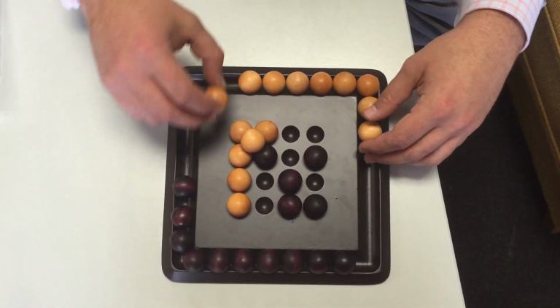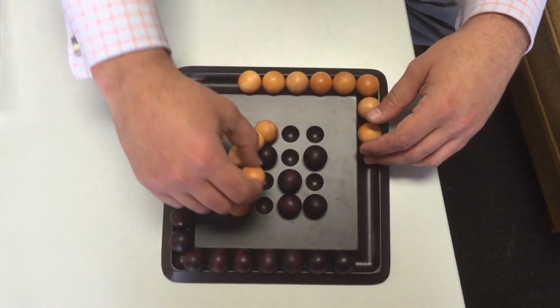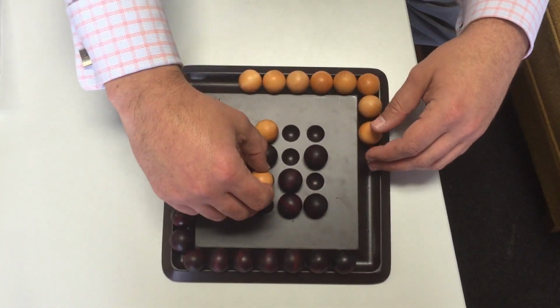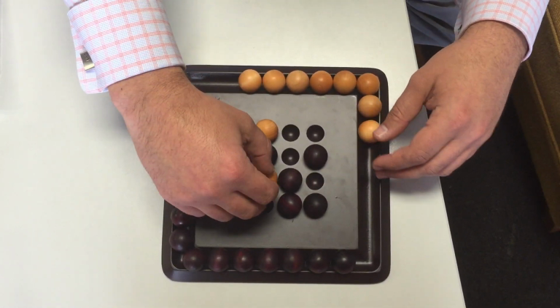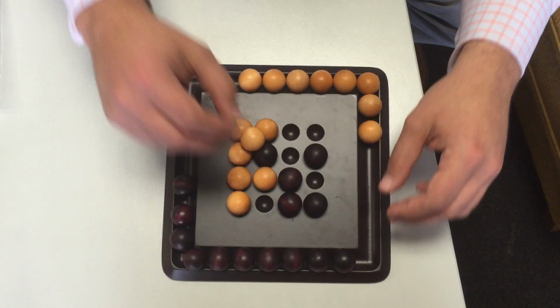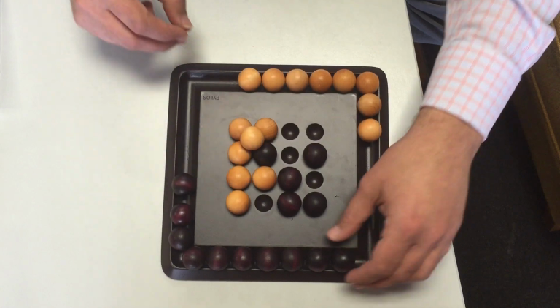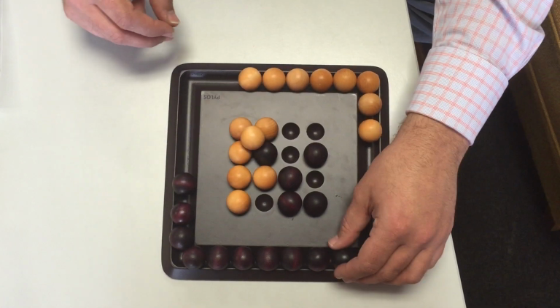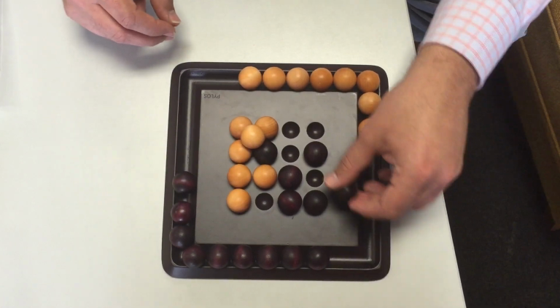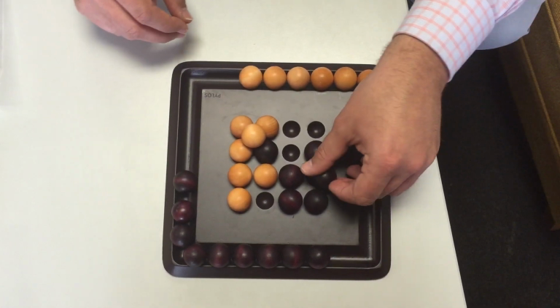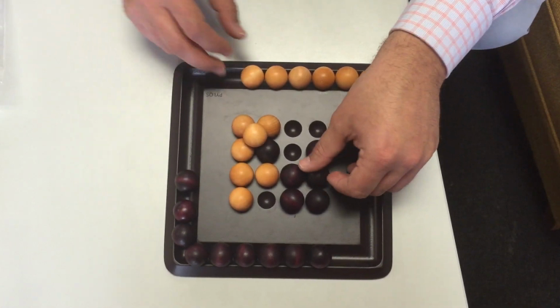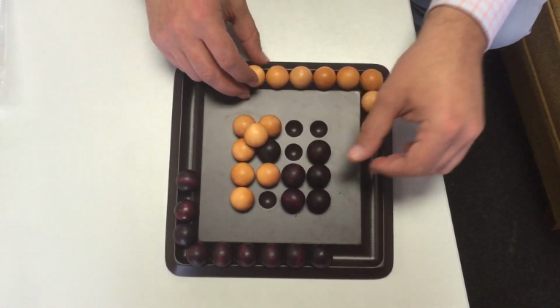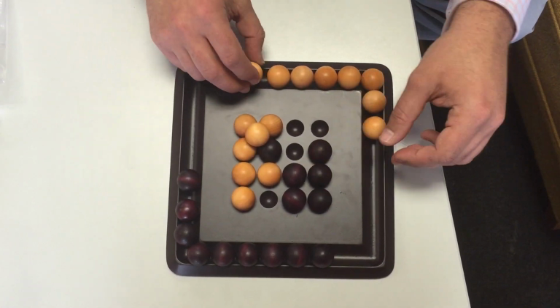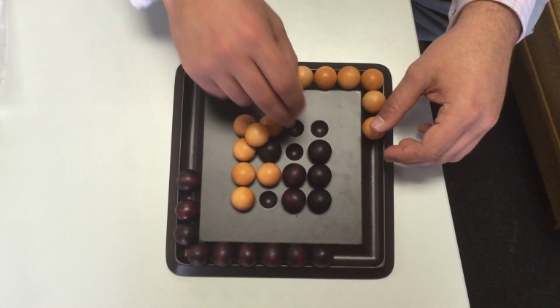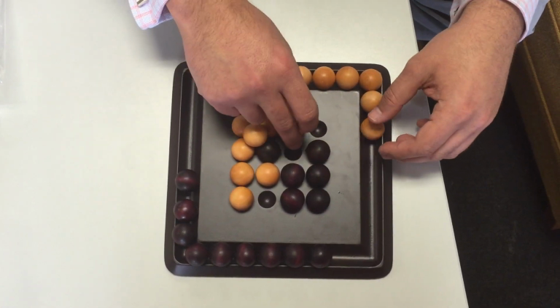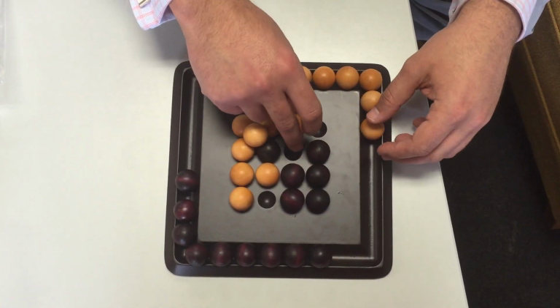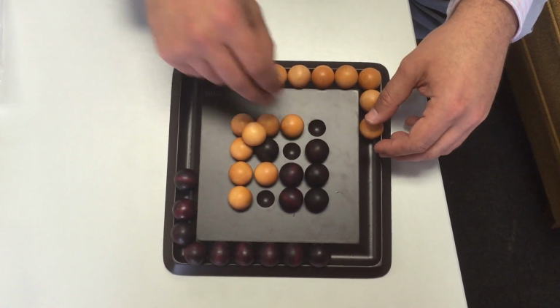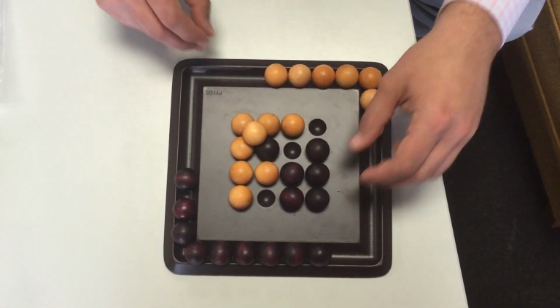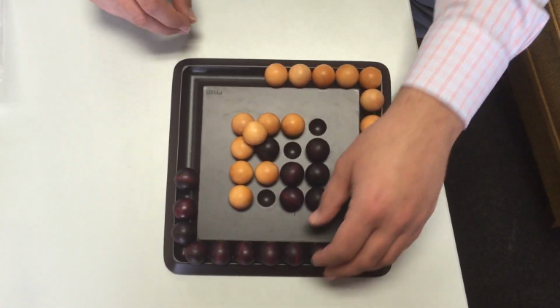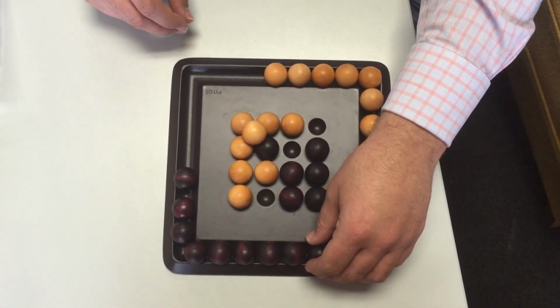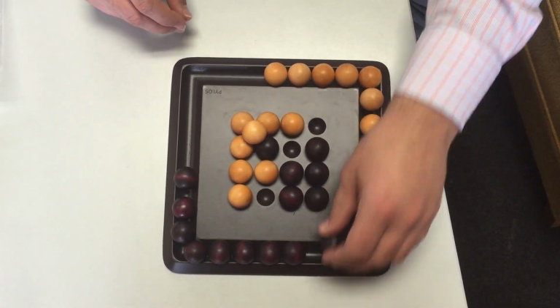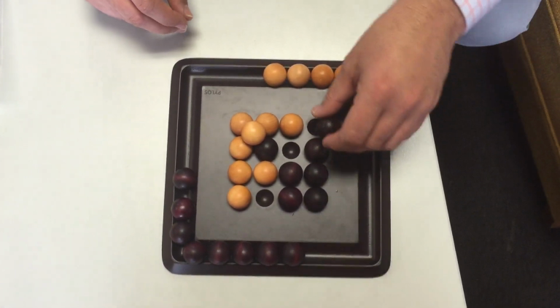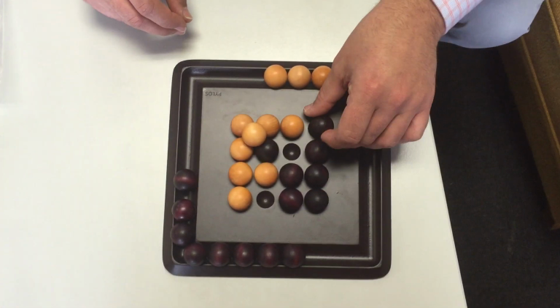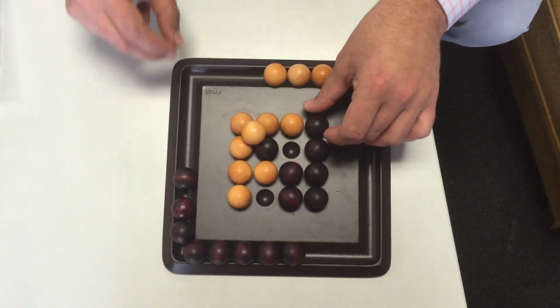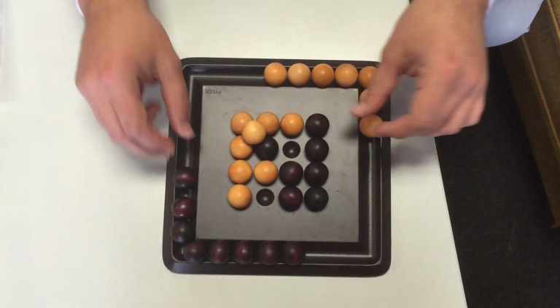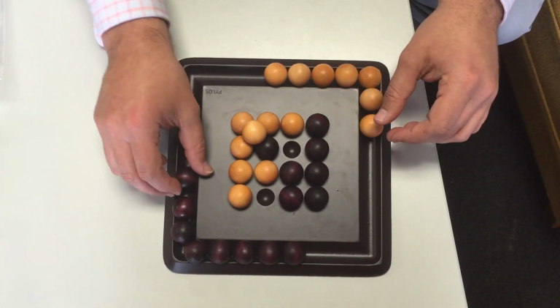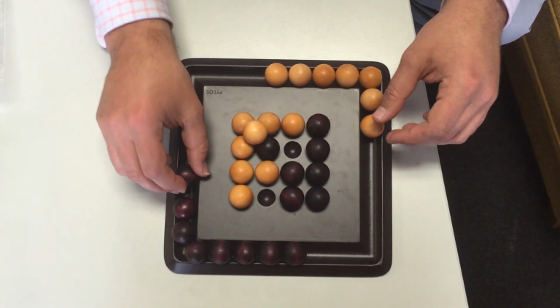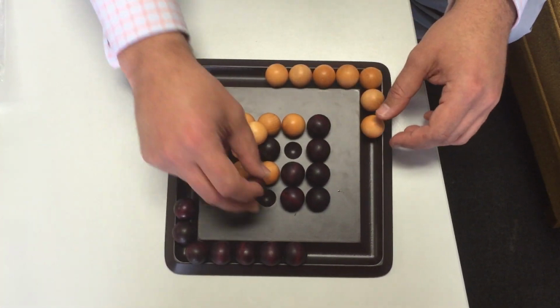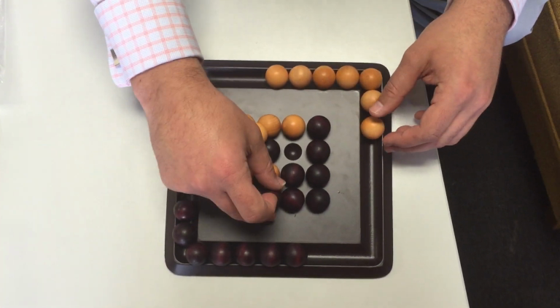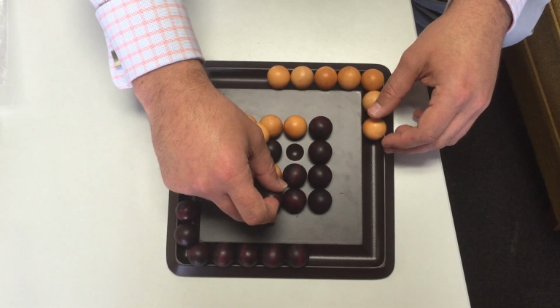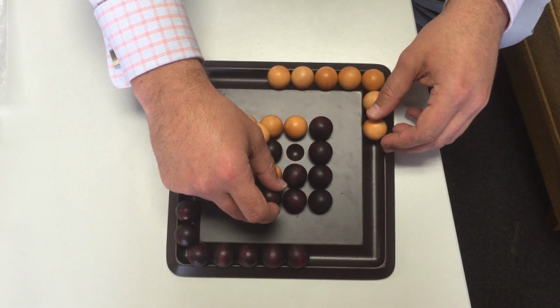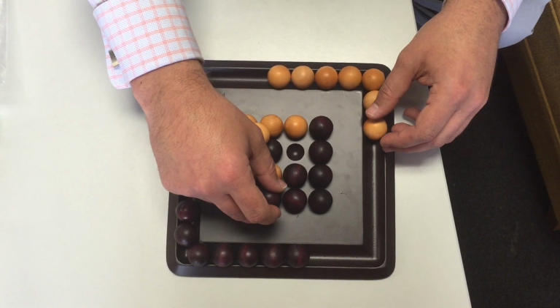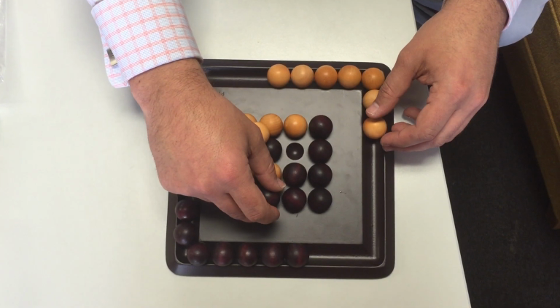Through these two examples, white has saved one ball and black has saved two balls.